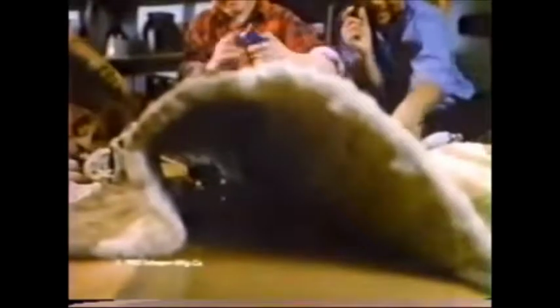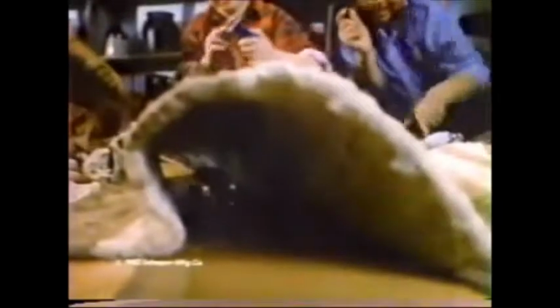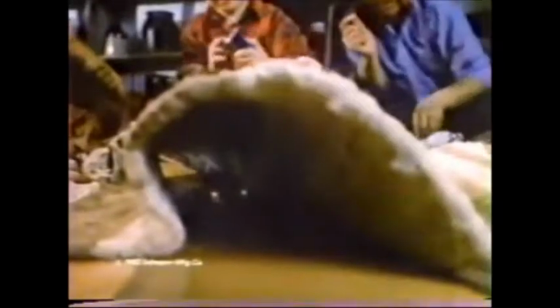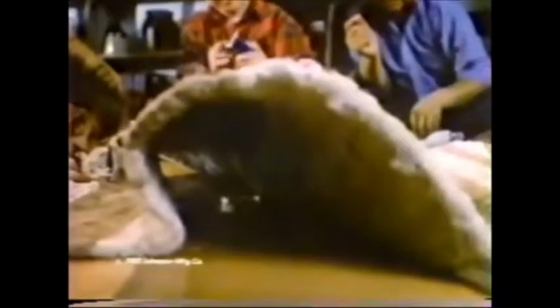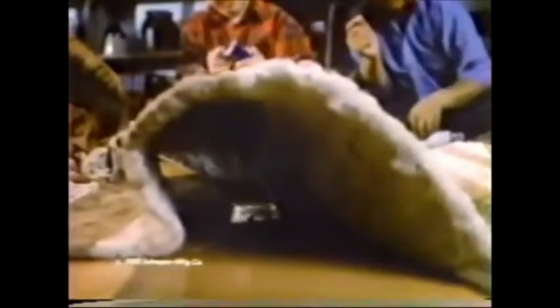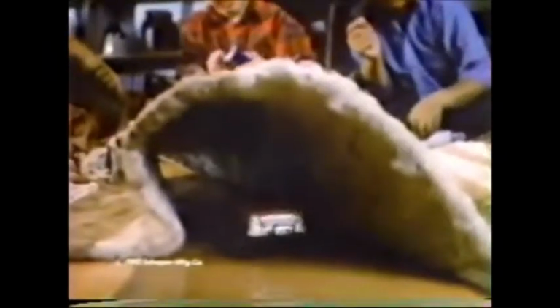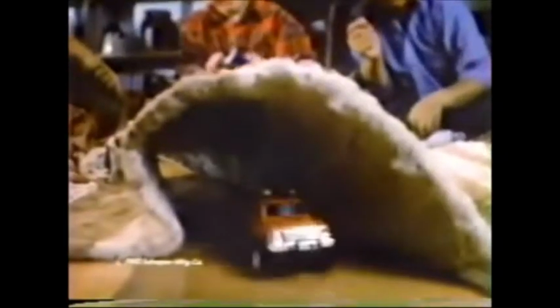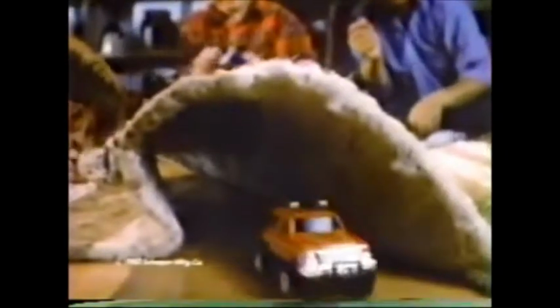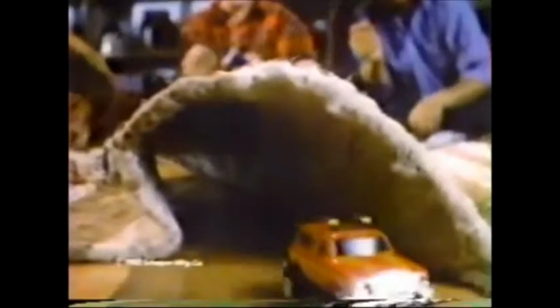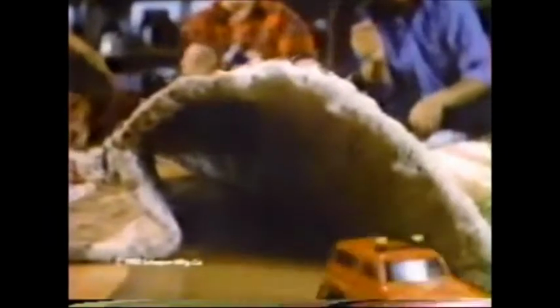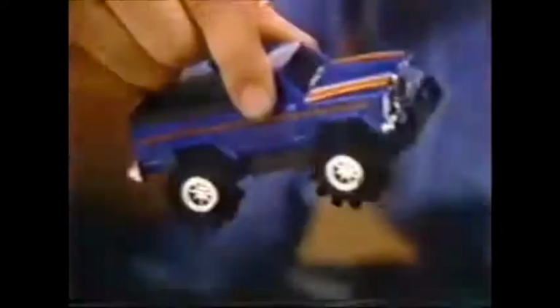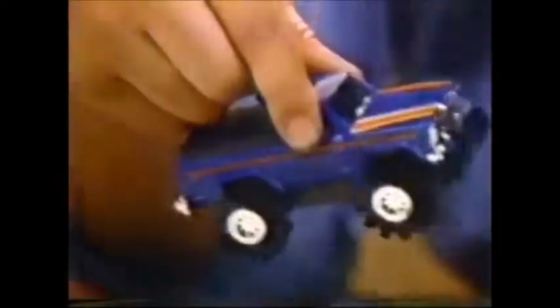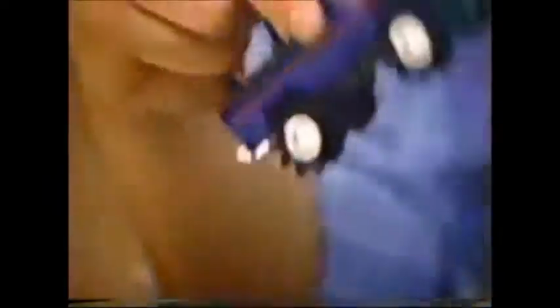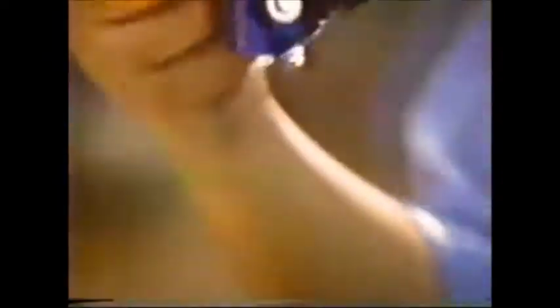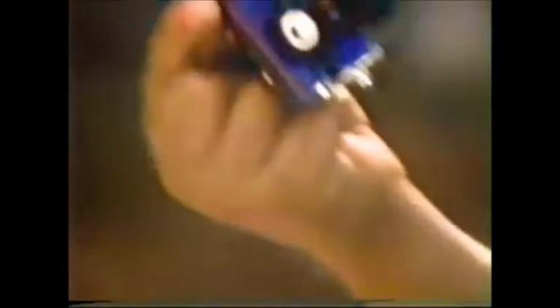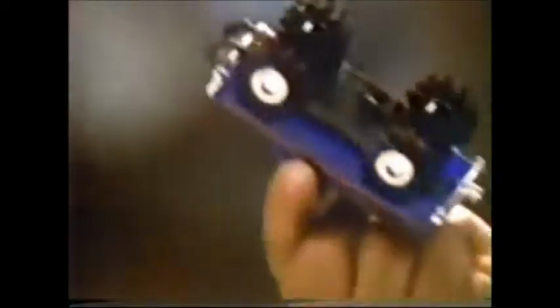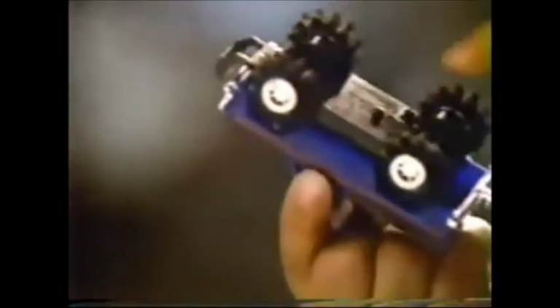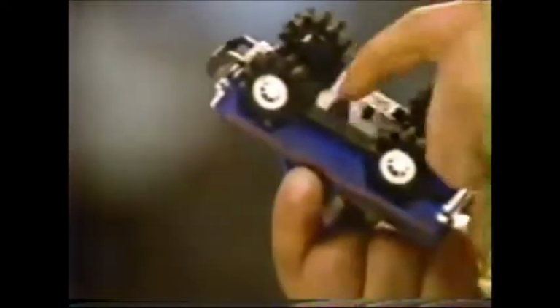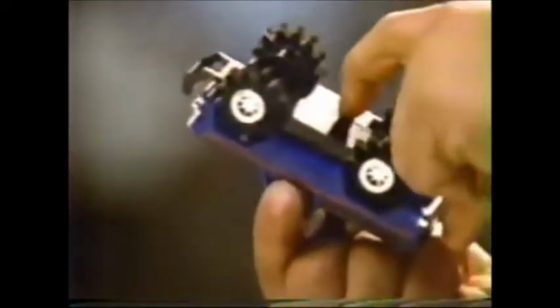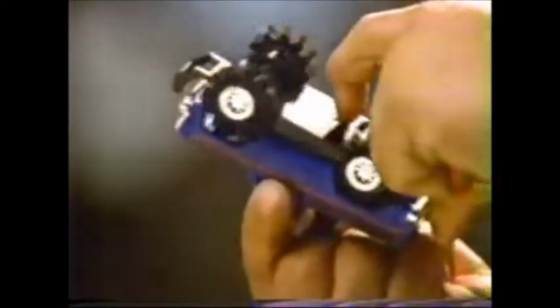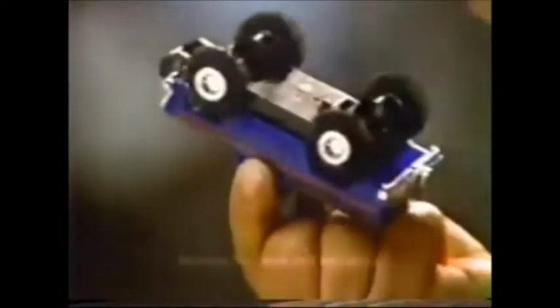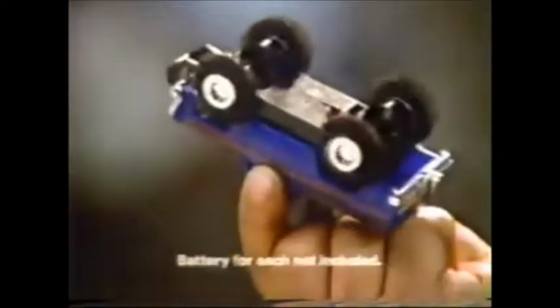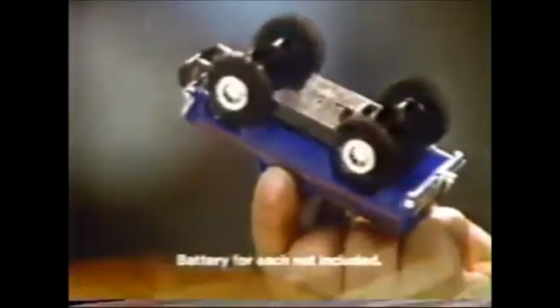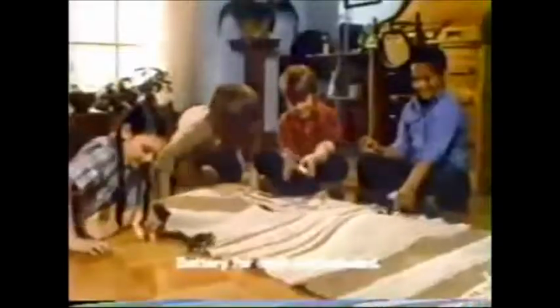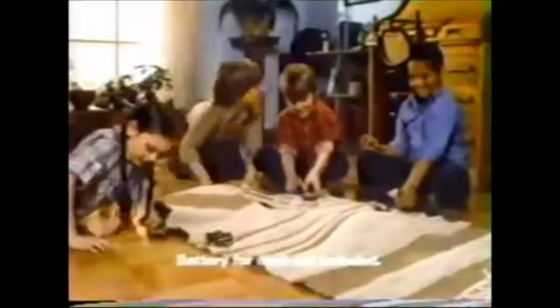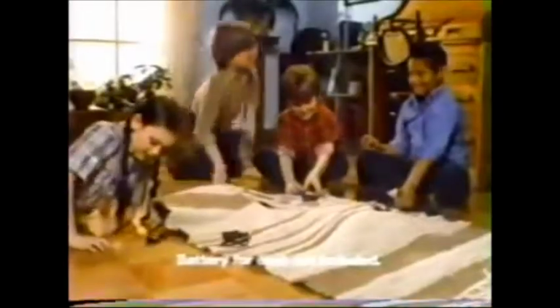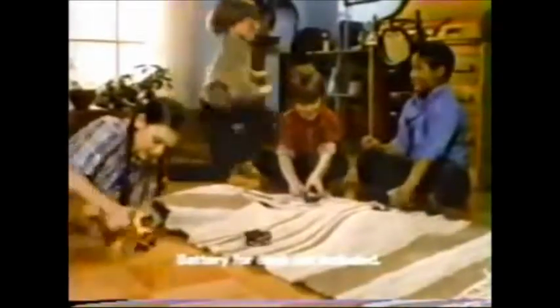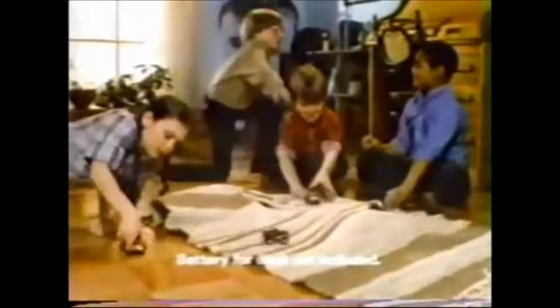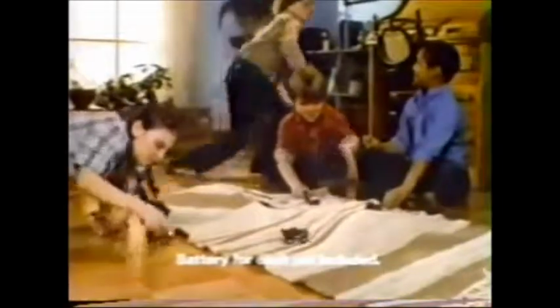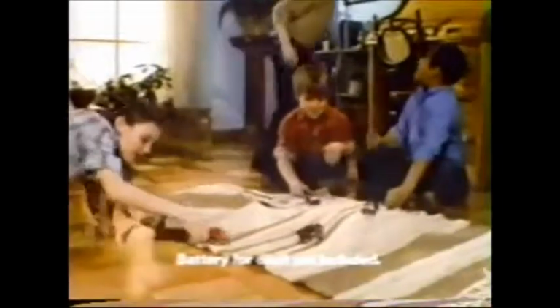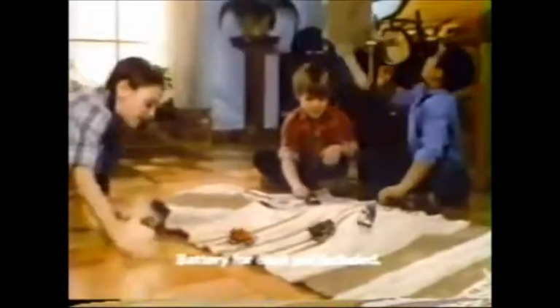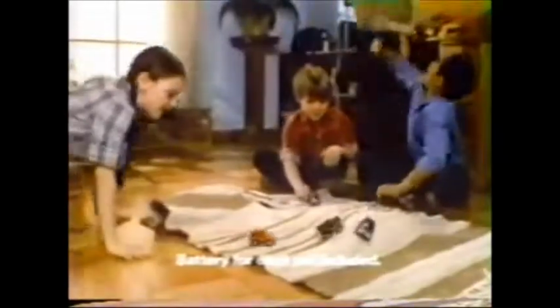Stomper 4x4s. Working lights, detailed design, and 4-wheel drive. Battery for each not included. There are four models.